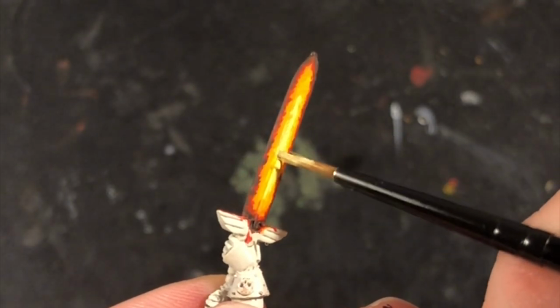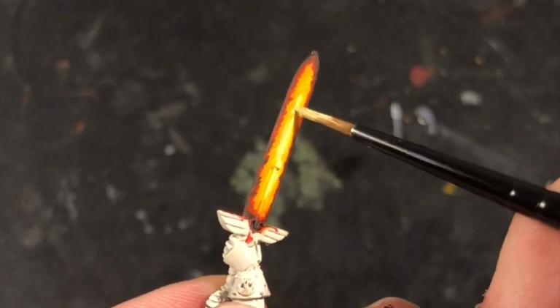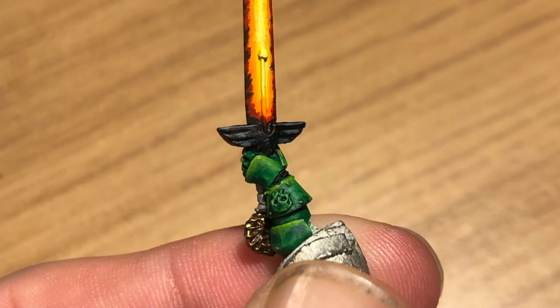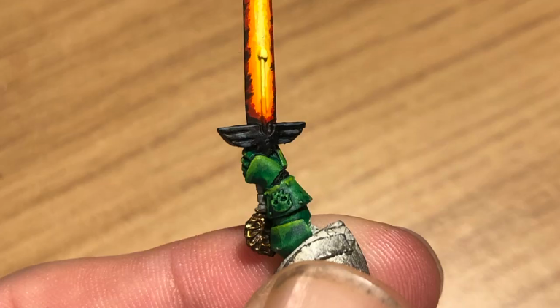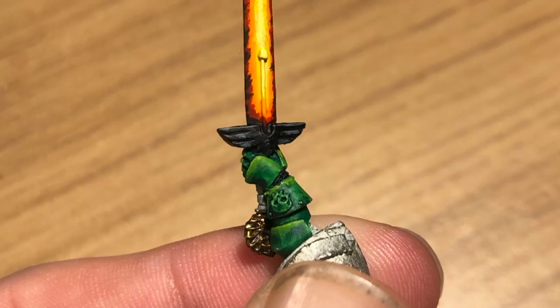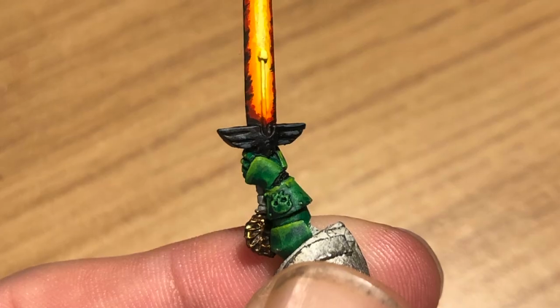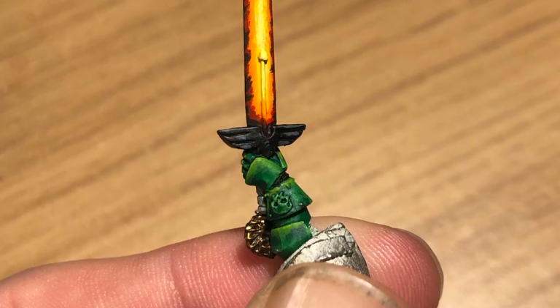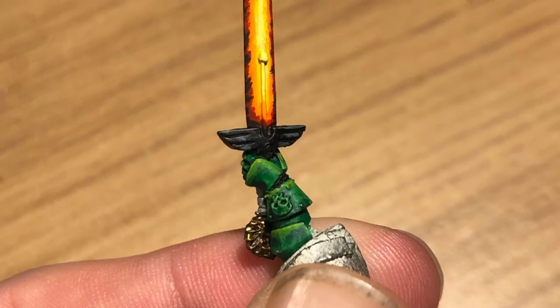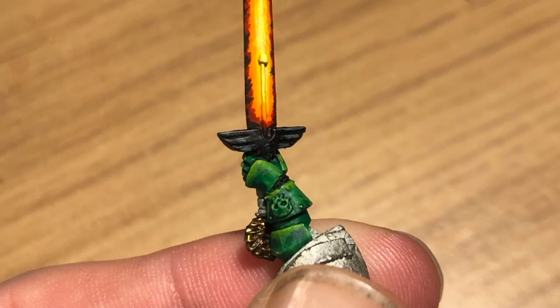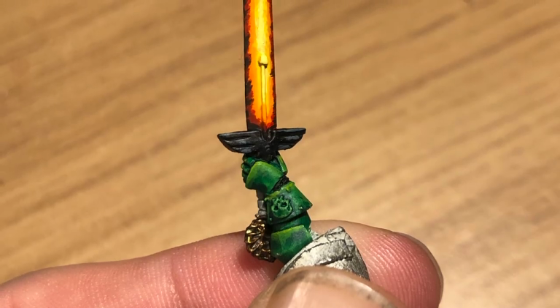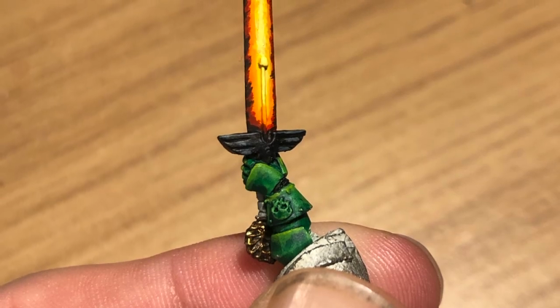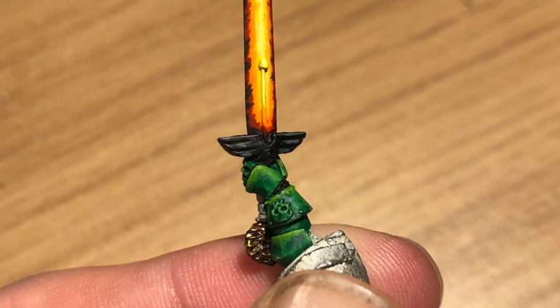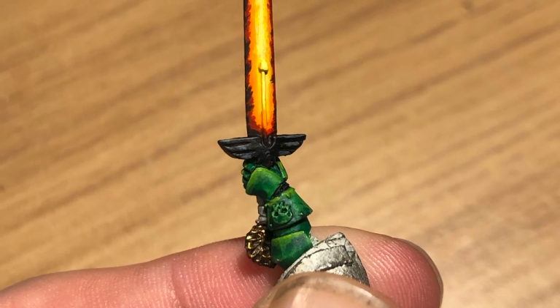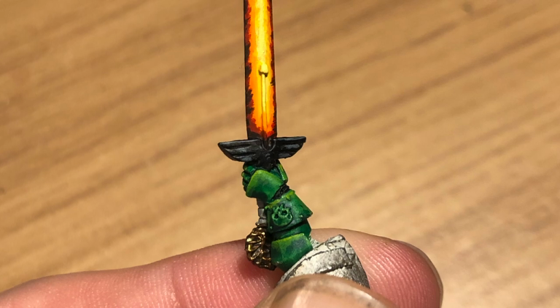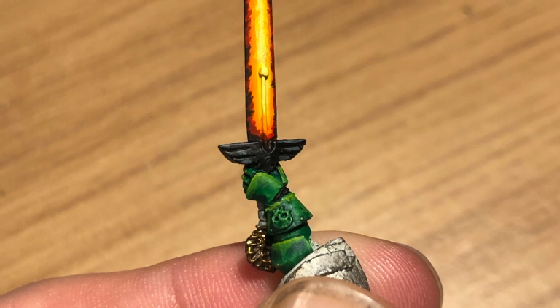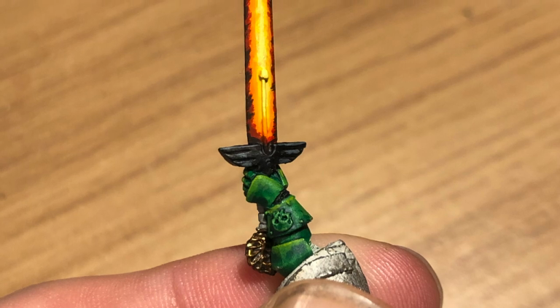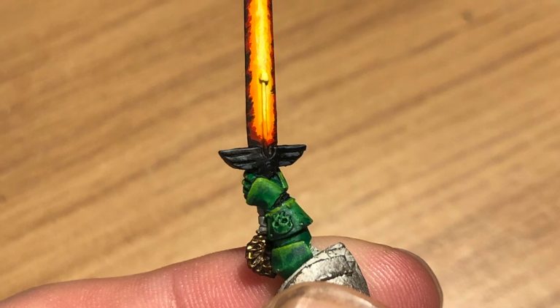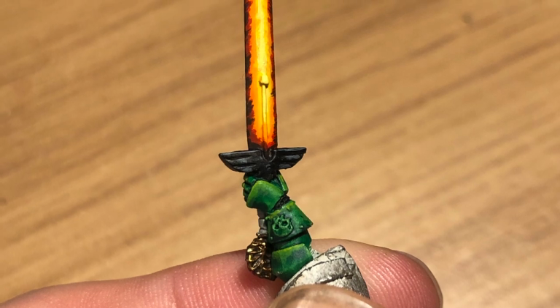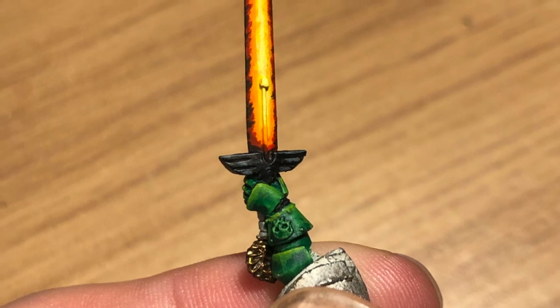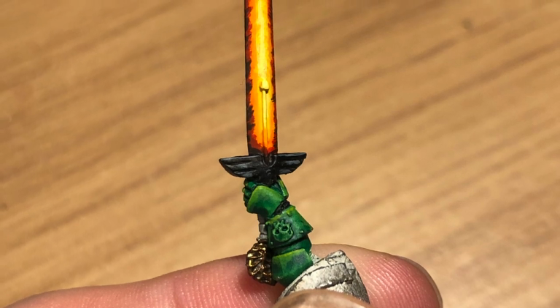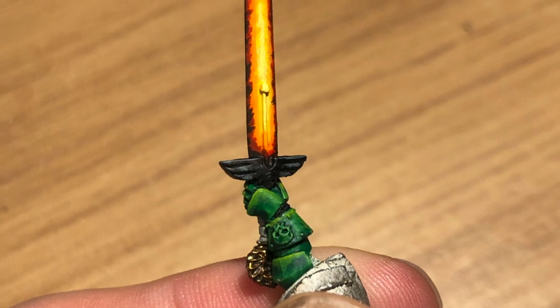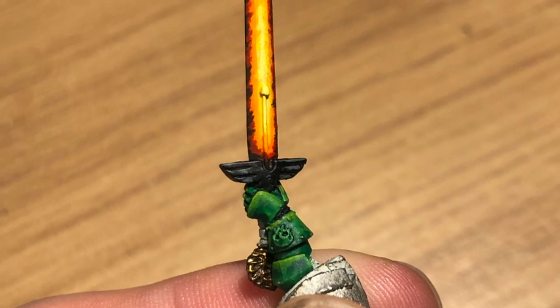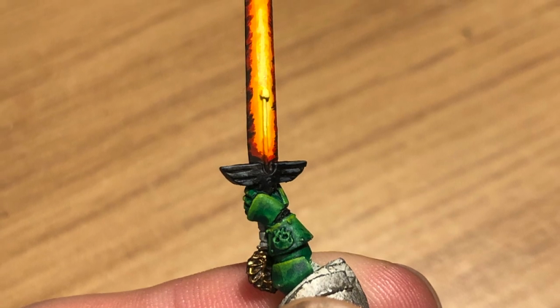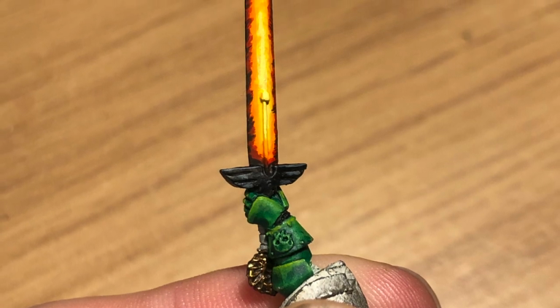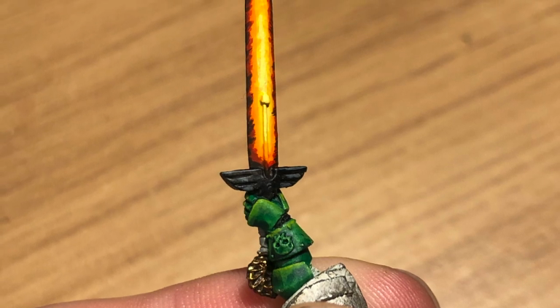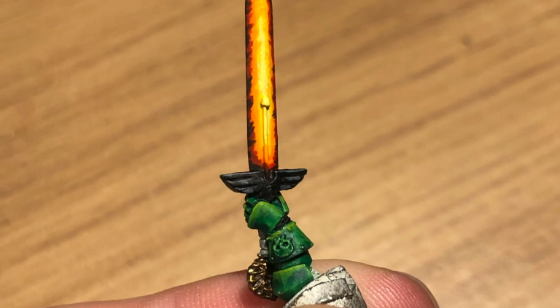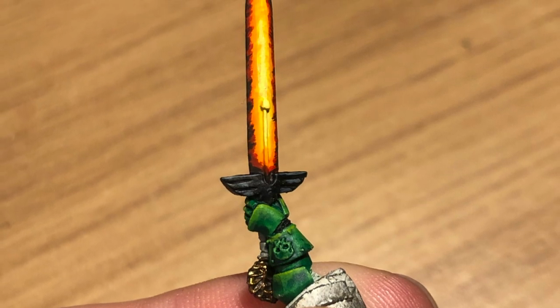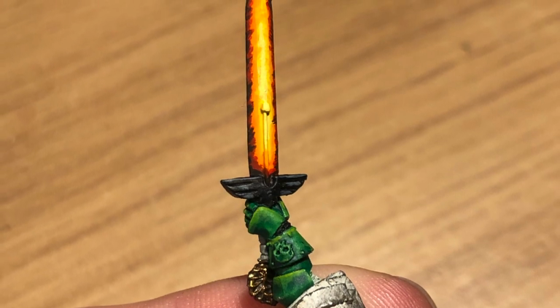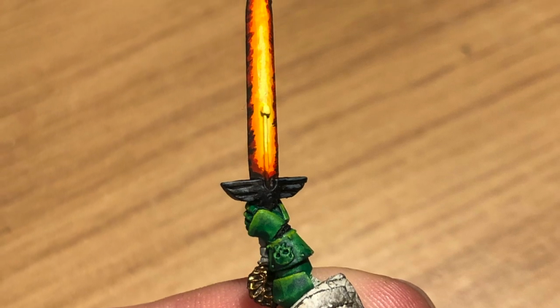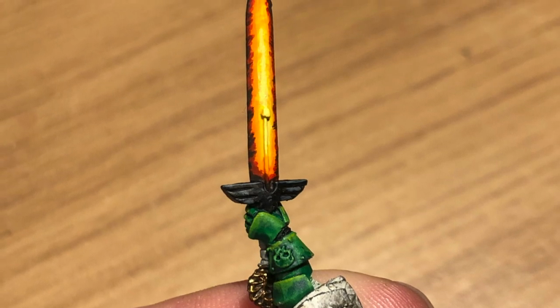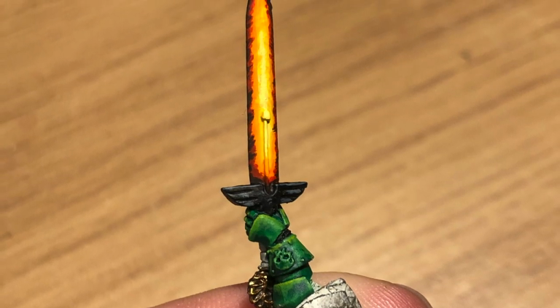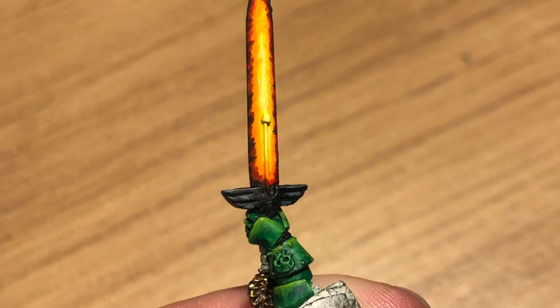Just for the purpose of showing this off in the tutorial, I painted up the arm and the hilt, and there you go — that's the fiery sword finished.